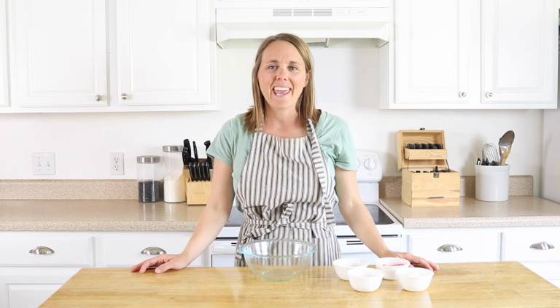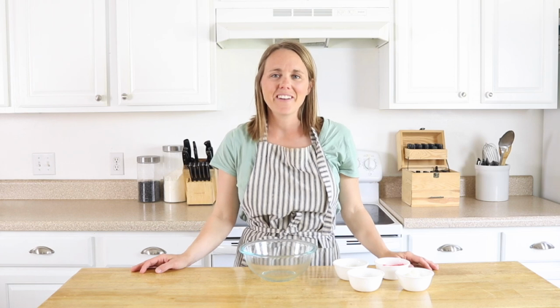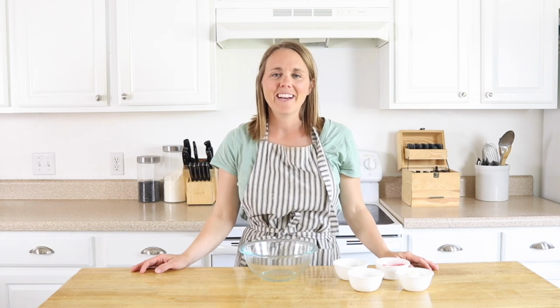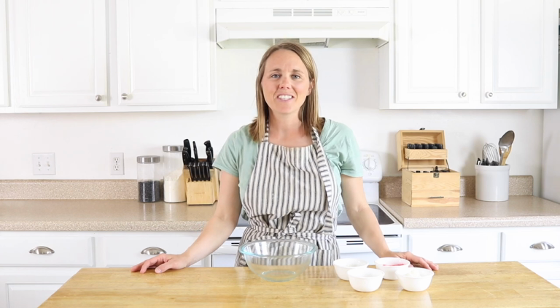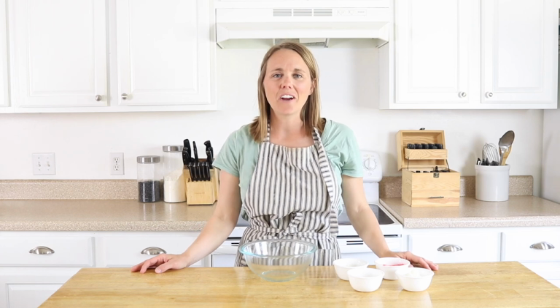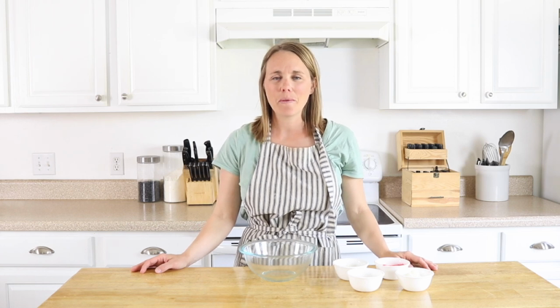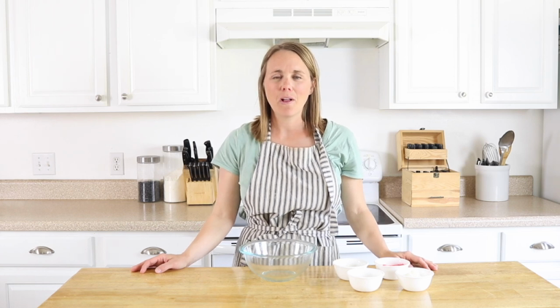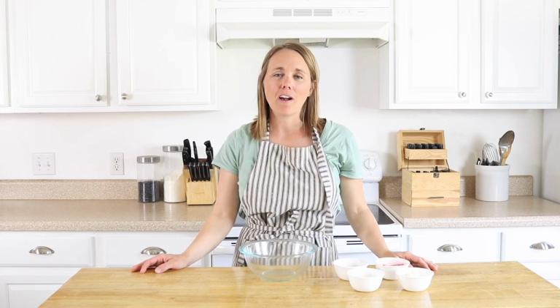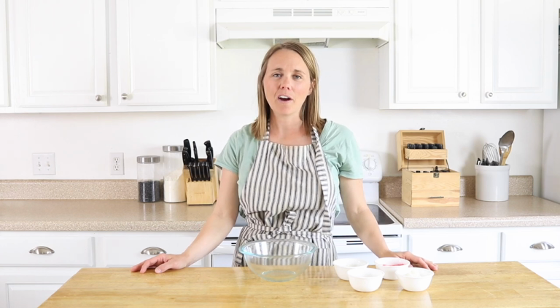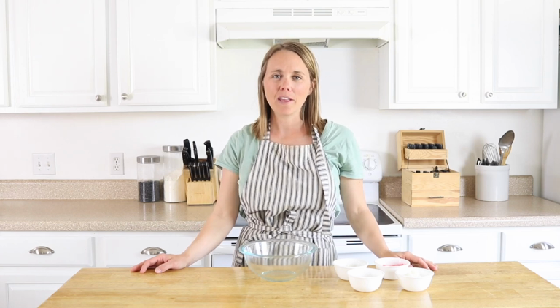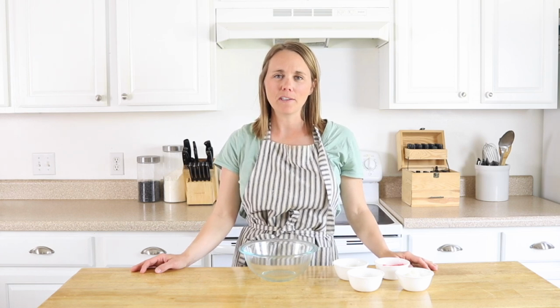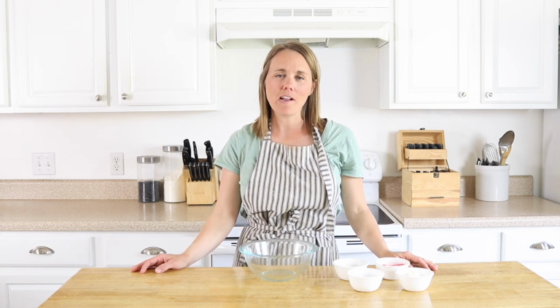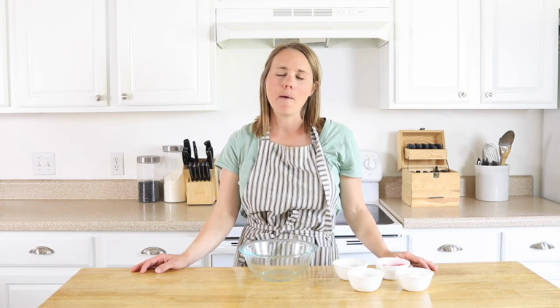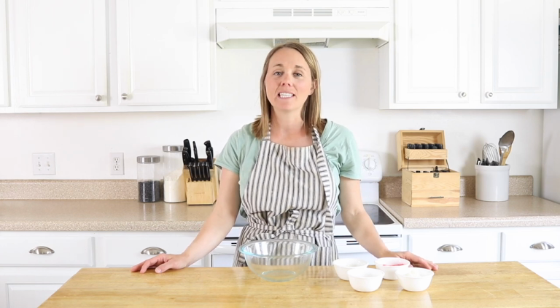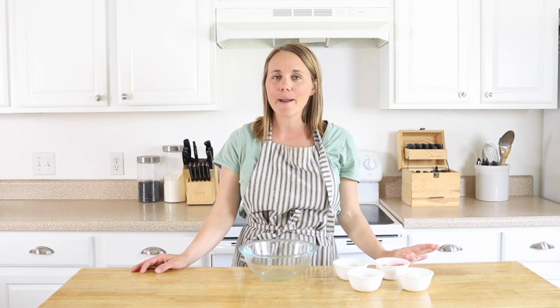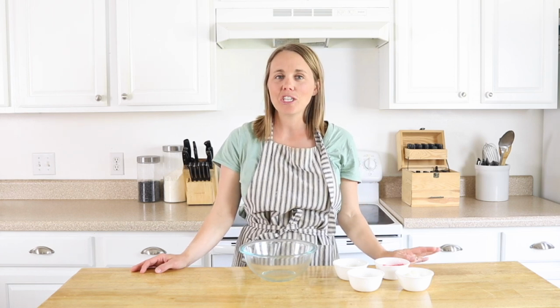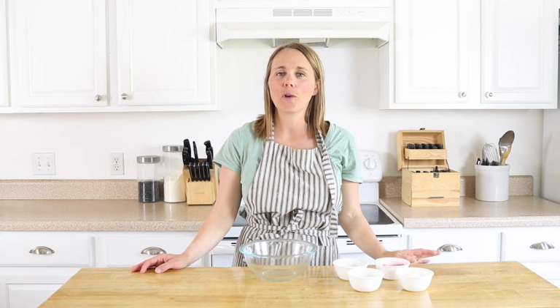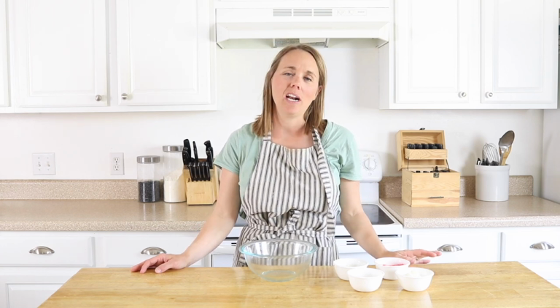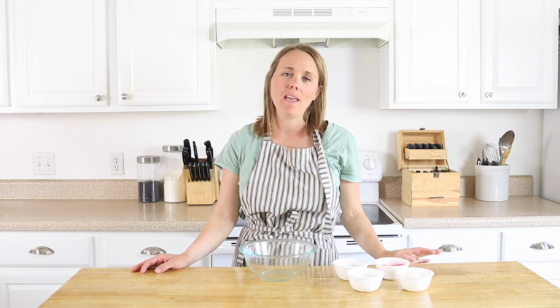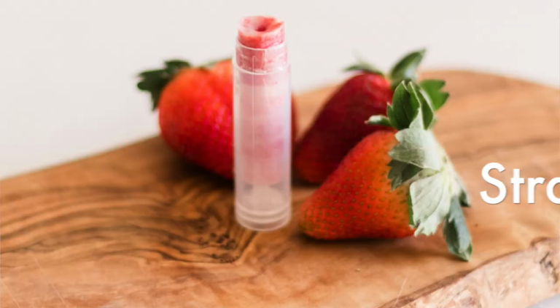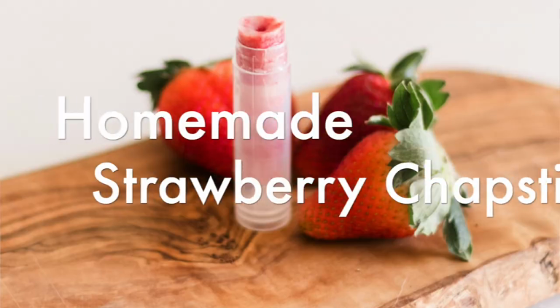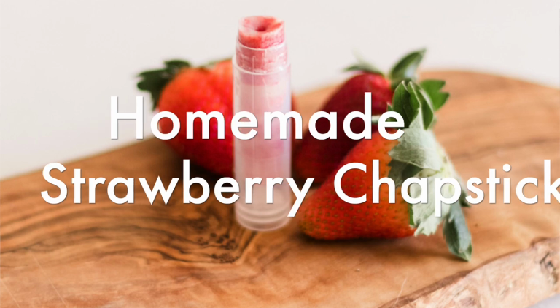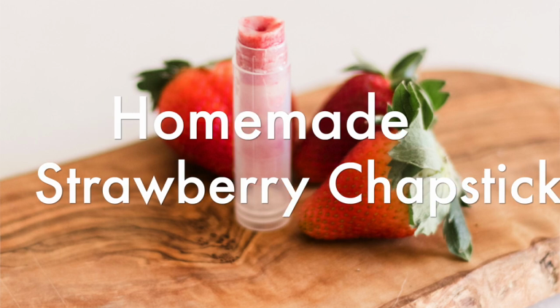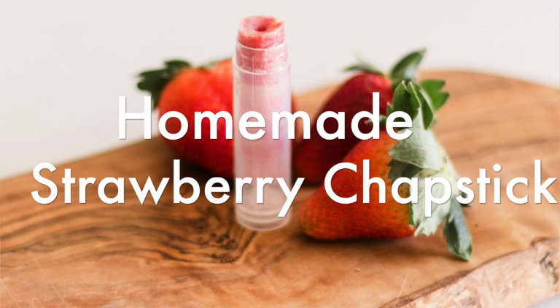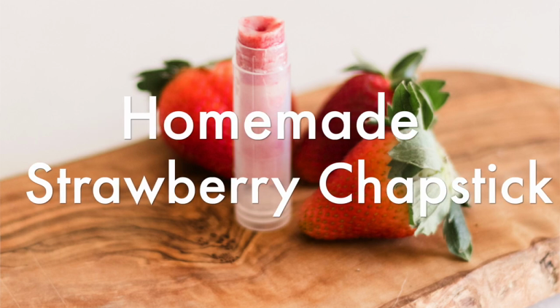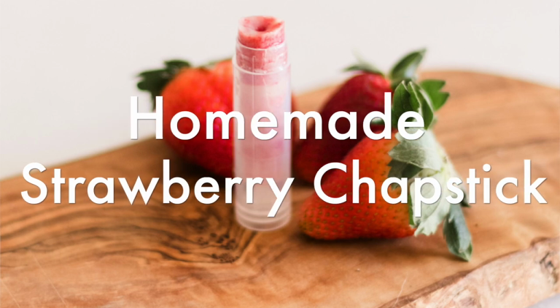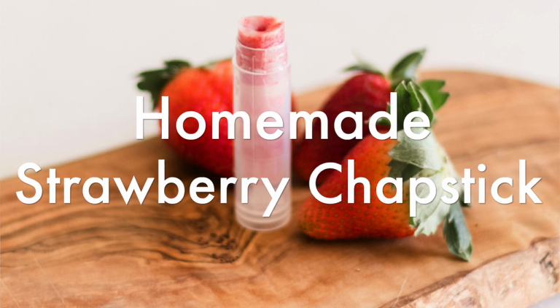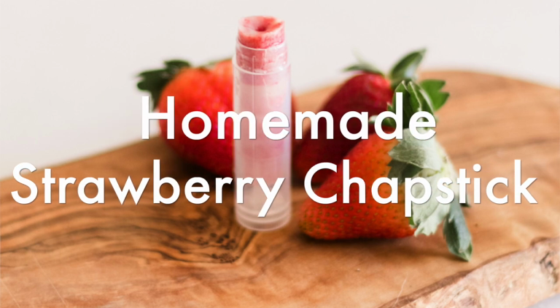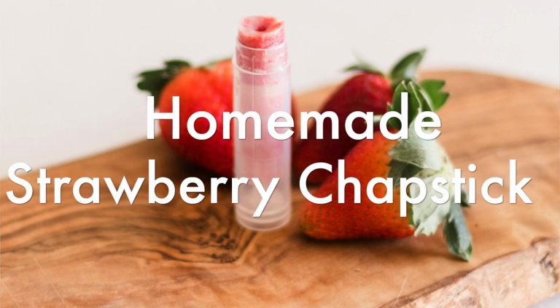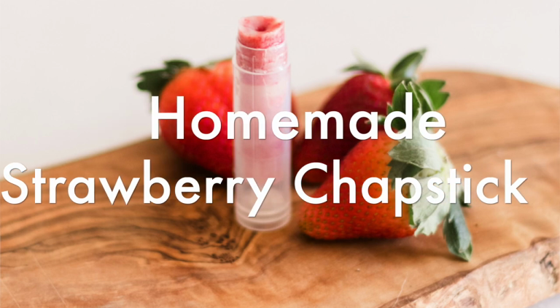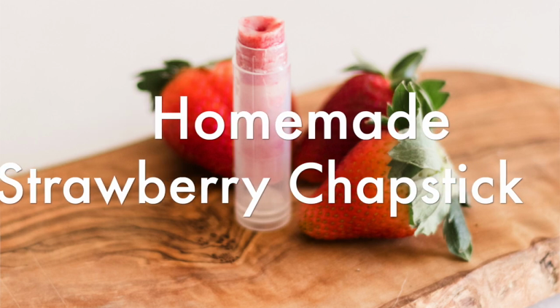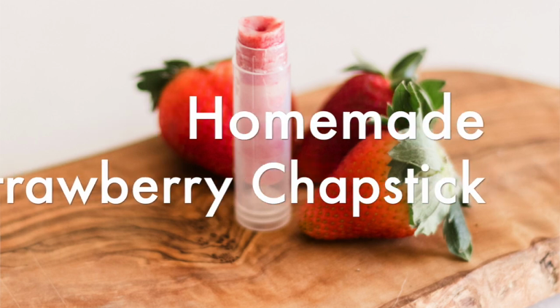Hey everyone, it's Lara from the blog artrallyhouse.com, and today I'm going to show you how to make a homemade strawberry chapstick.